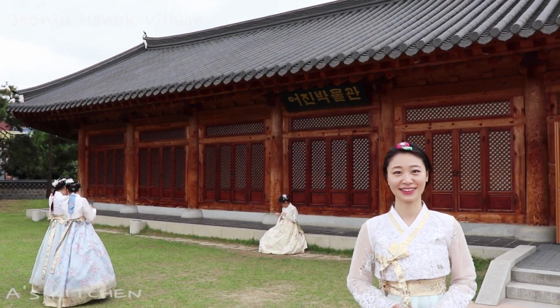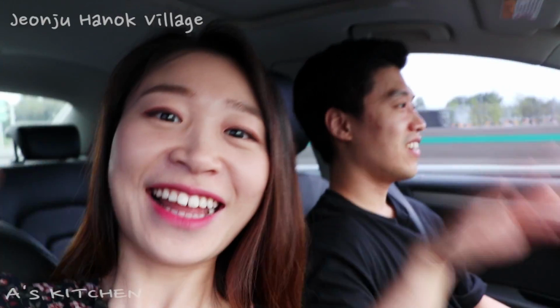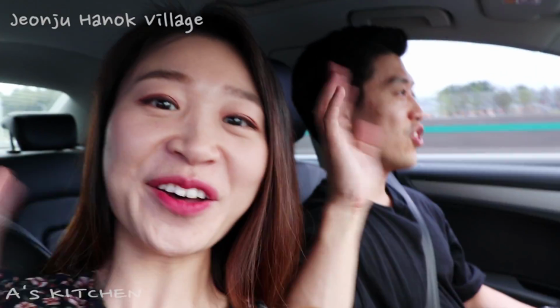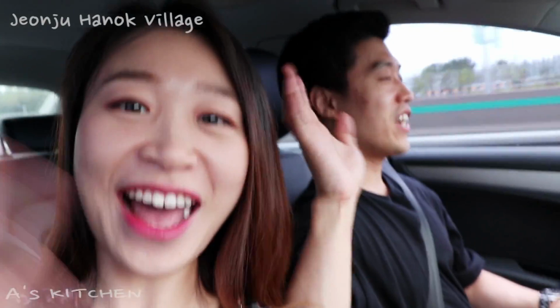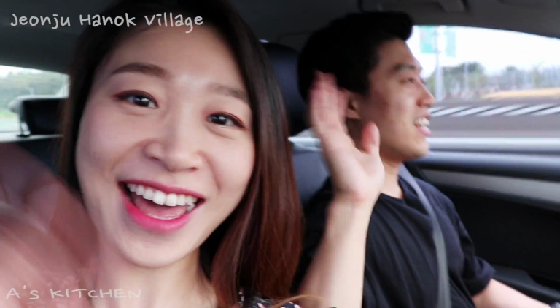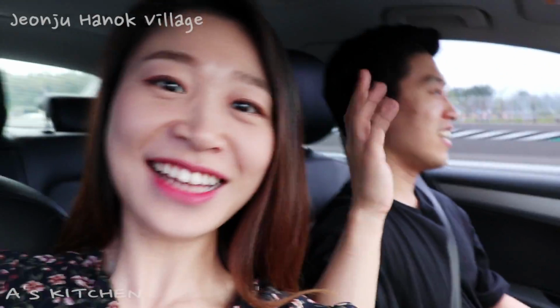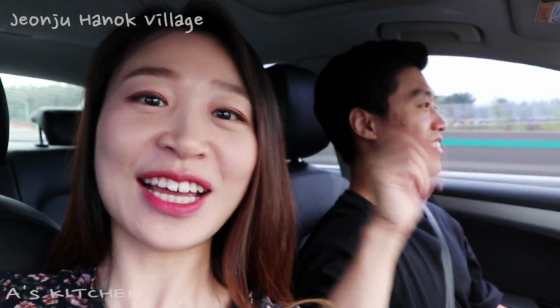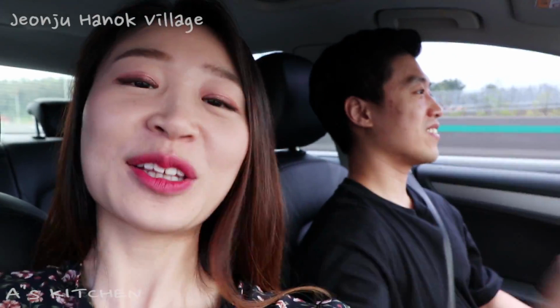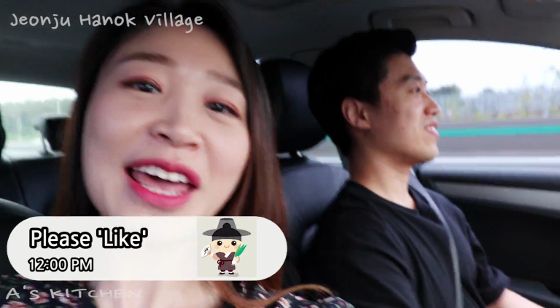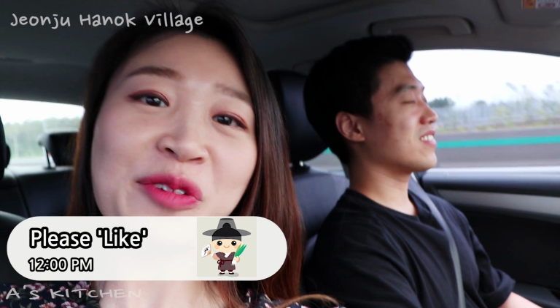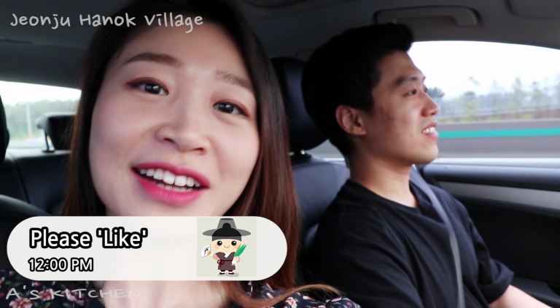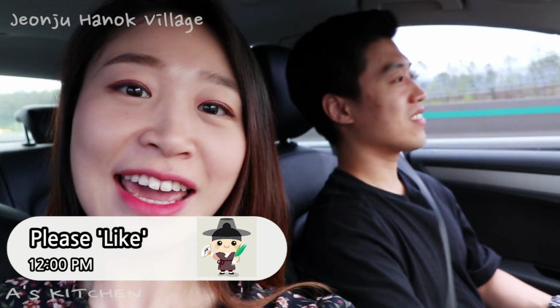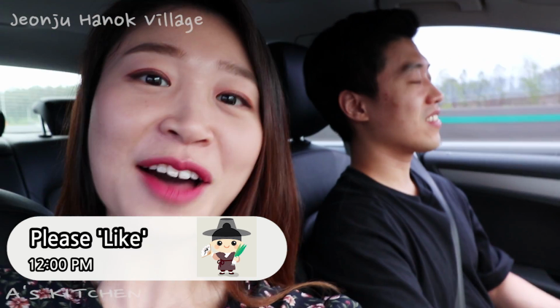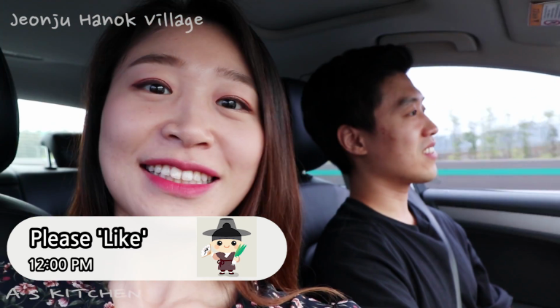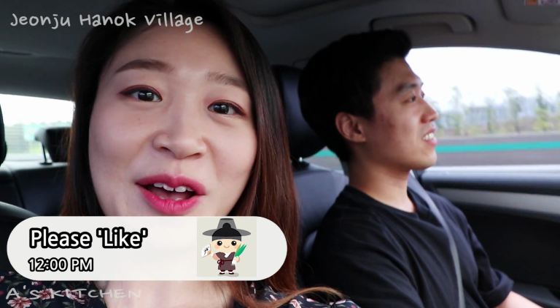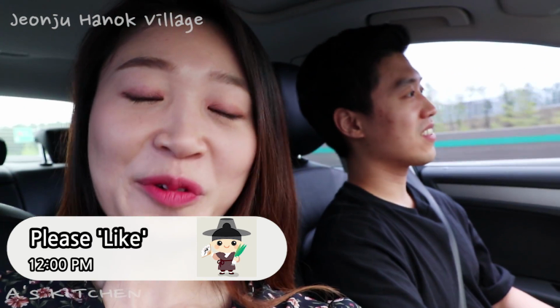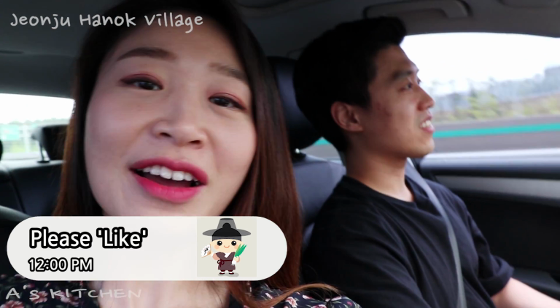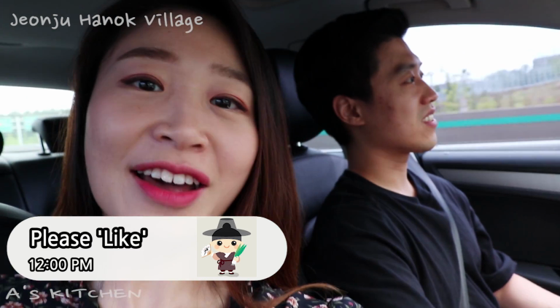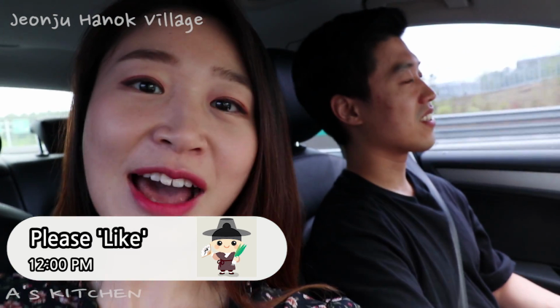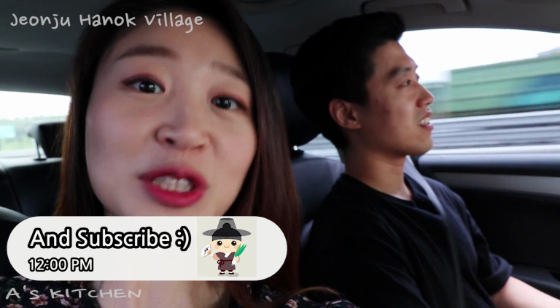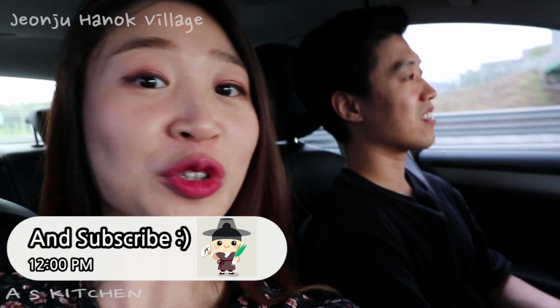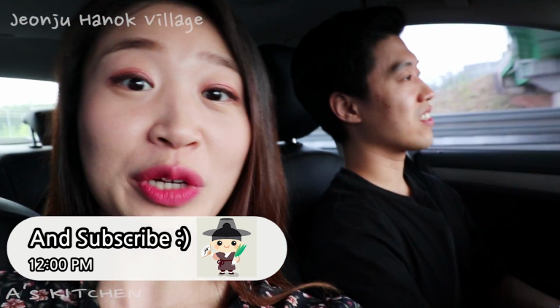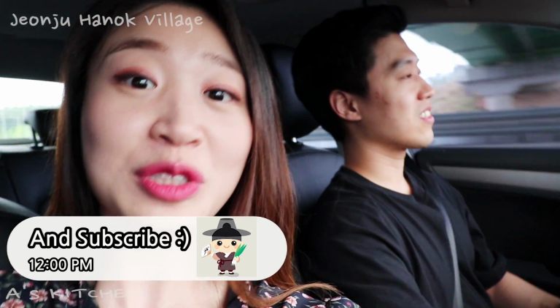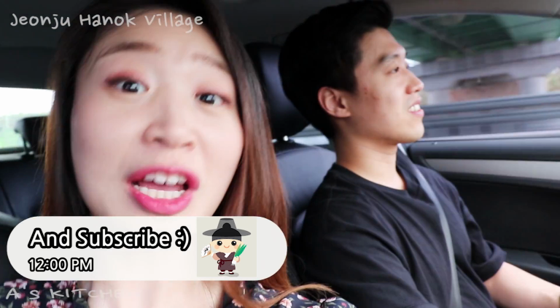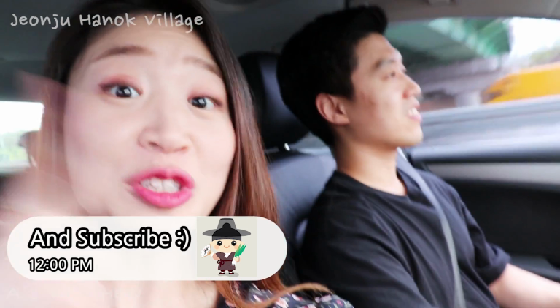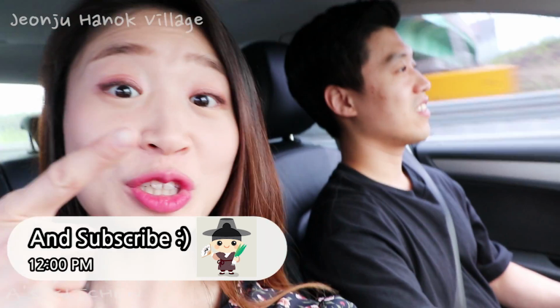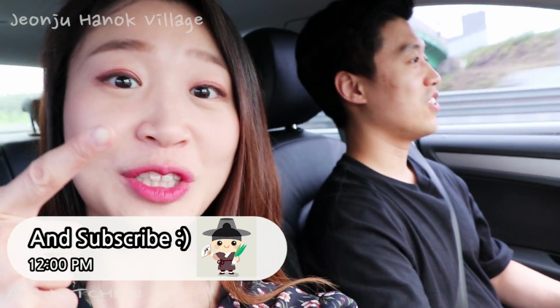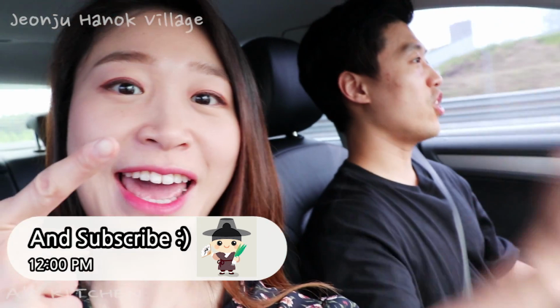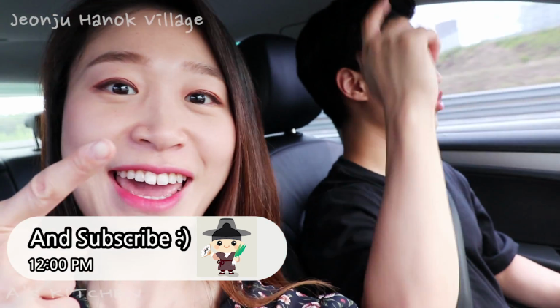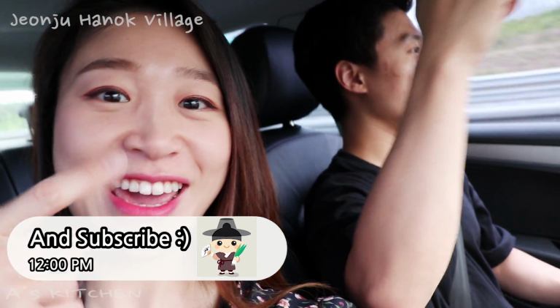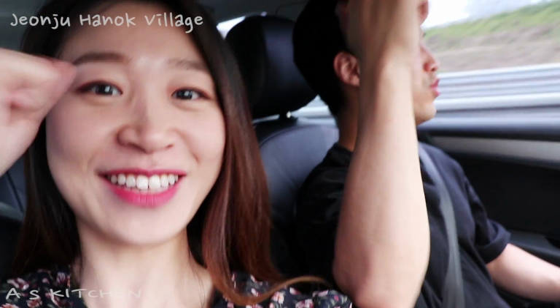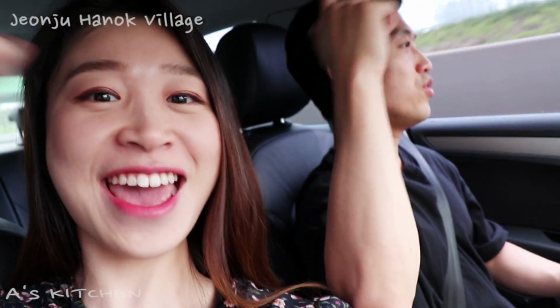Hello guys! Today we are doing a day trip, so we're gonna have a short trip to Jeonju today! Jeonju! Yay!